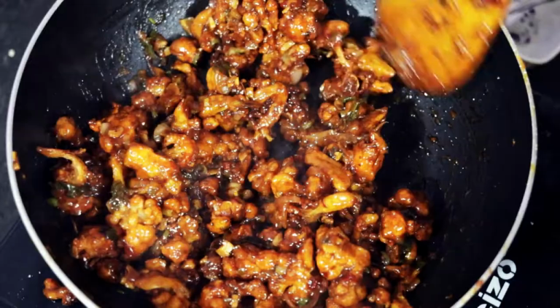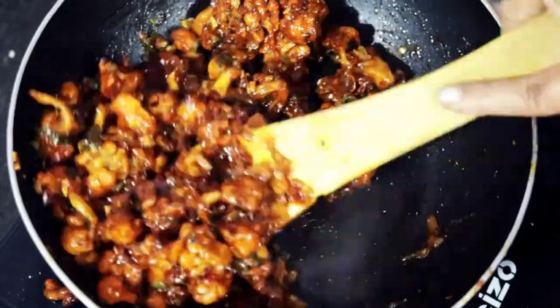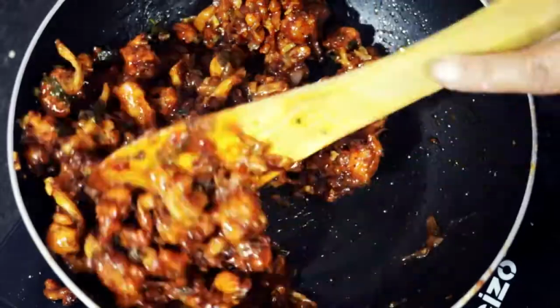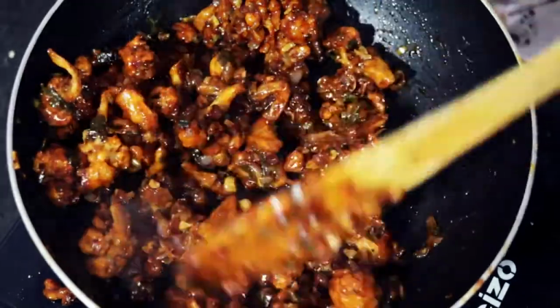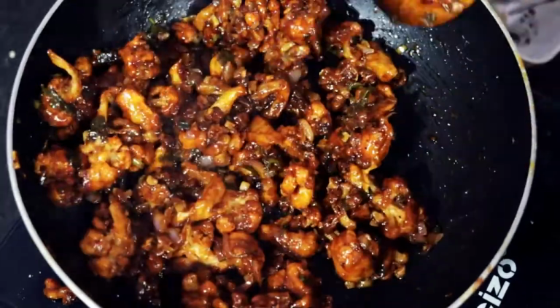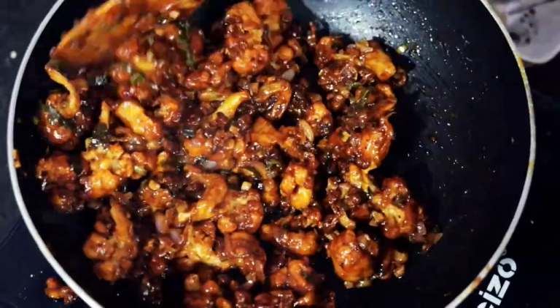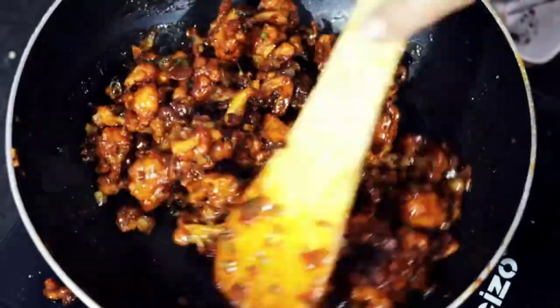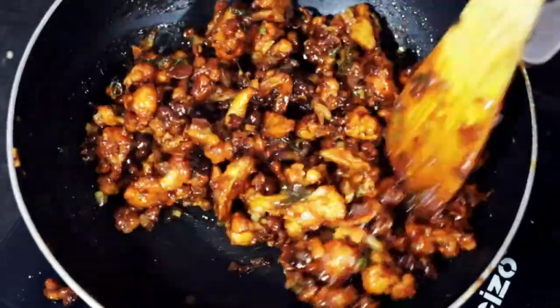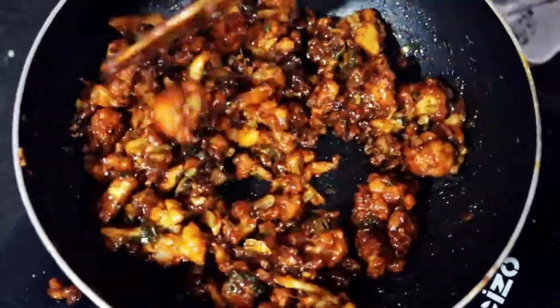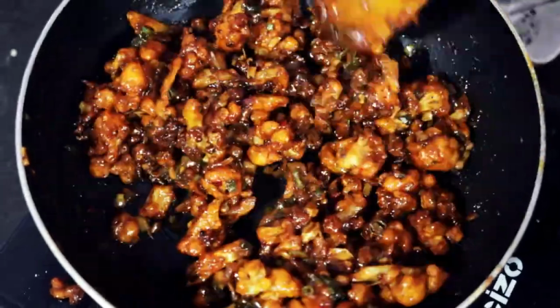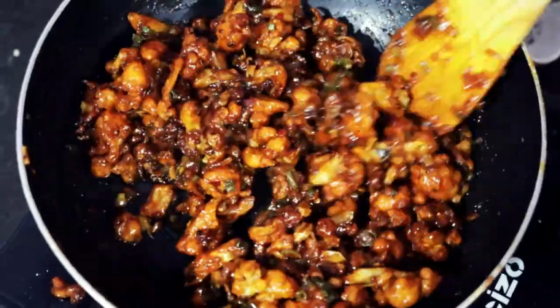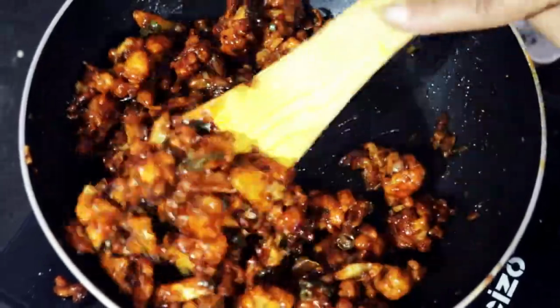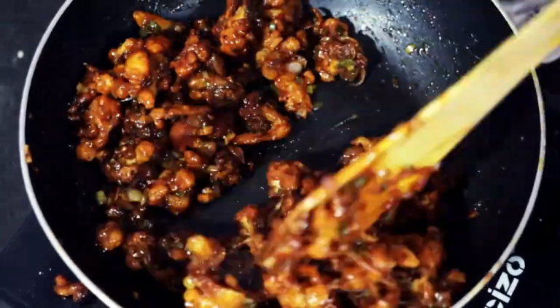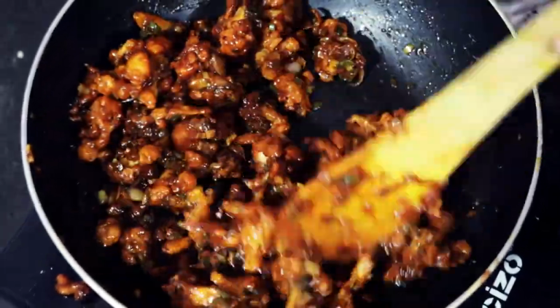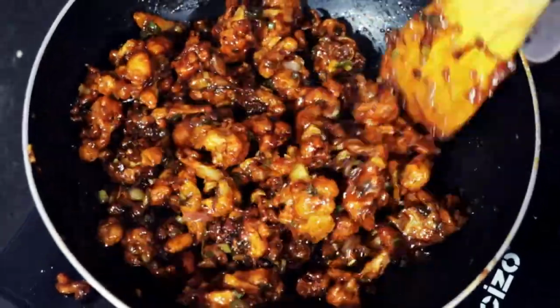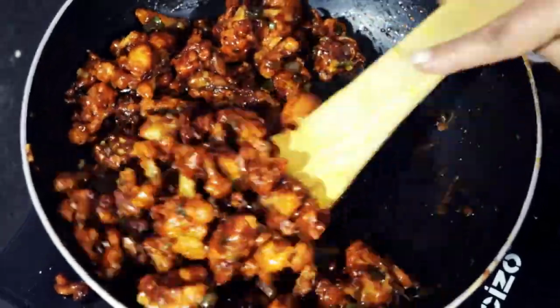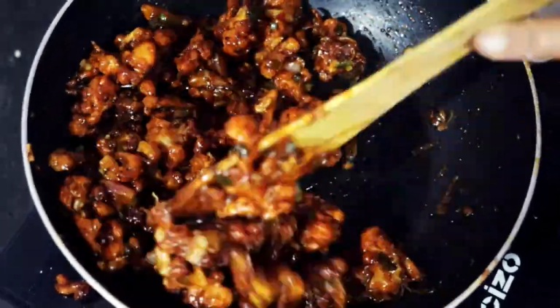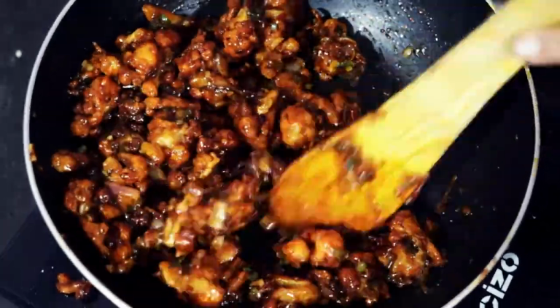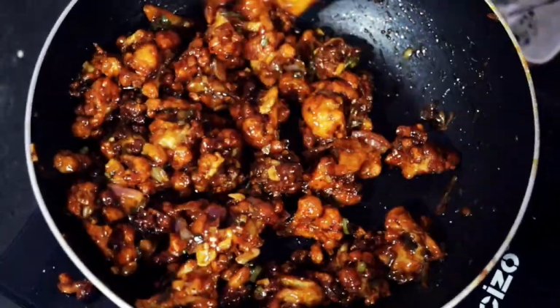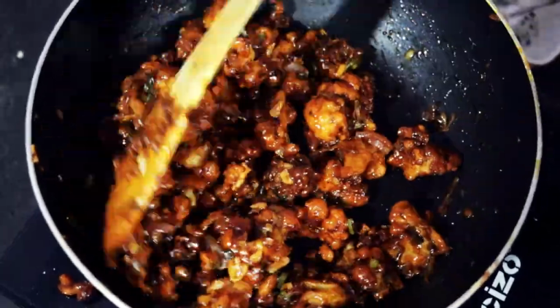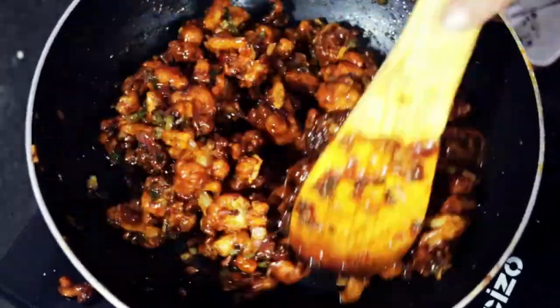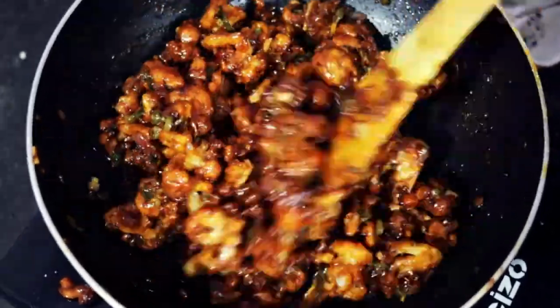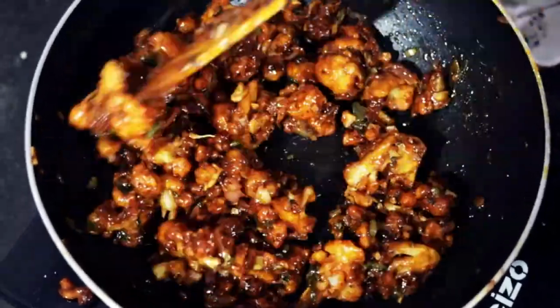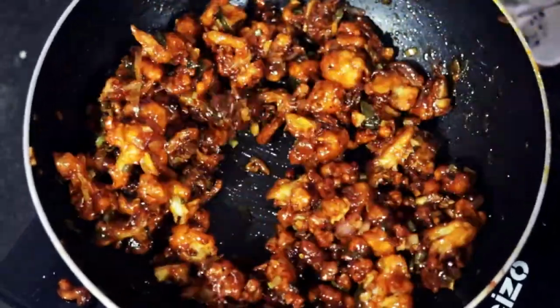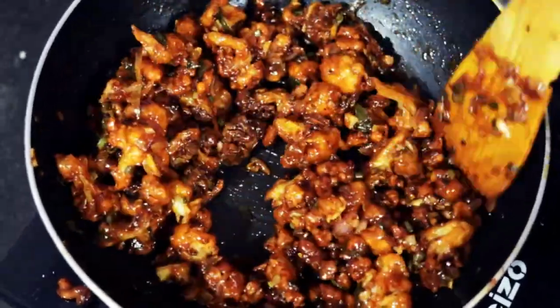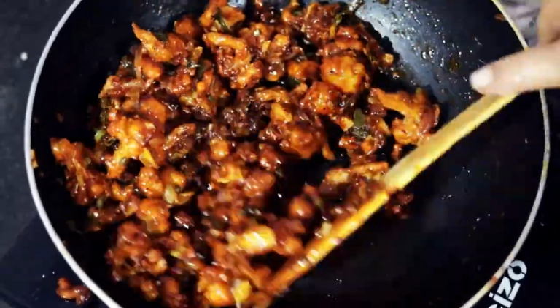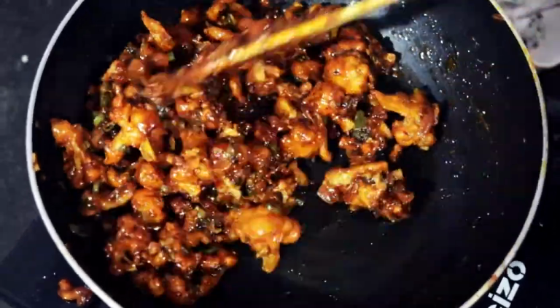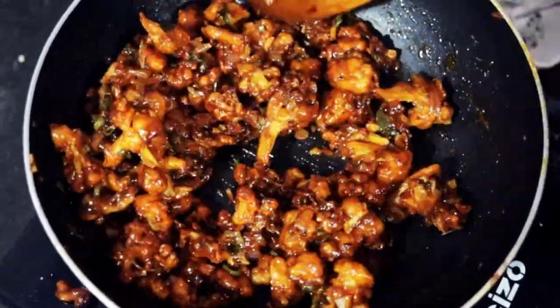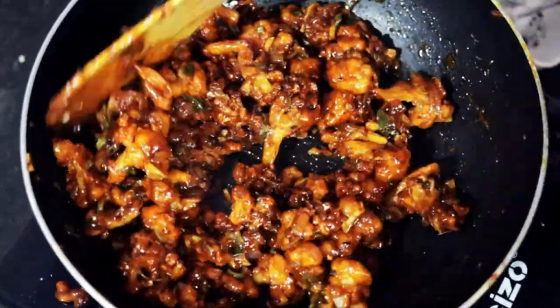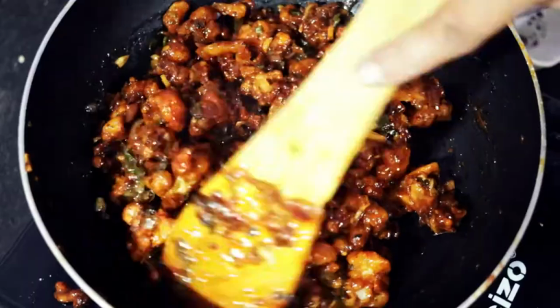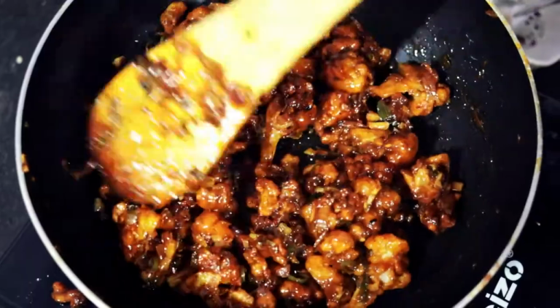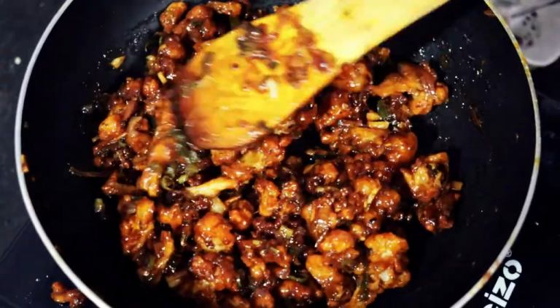Hello guys! Welcome back to my channel Dixas Kitchen. Today I am going to make a gobi.